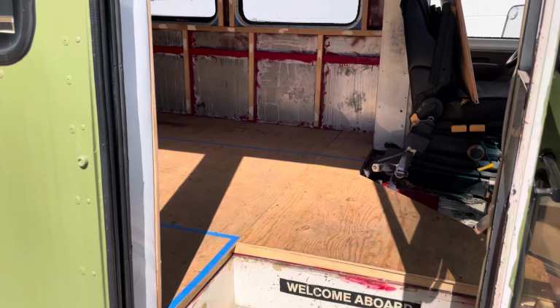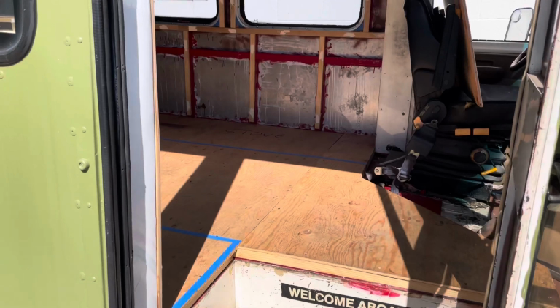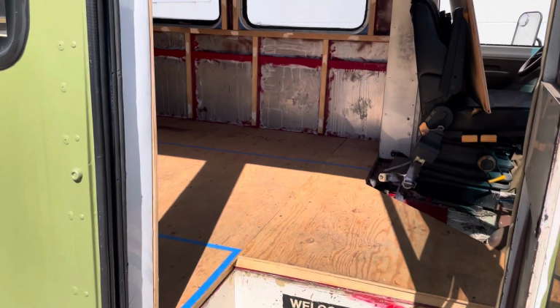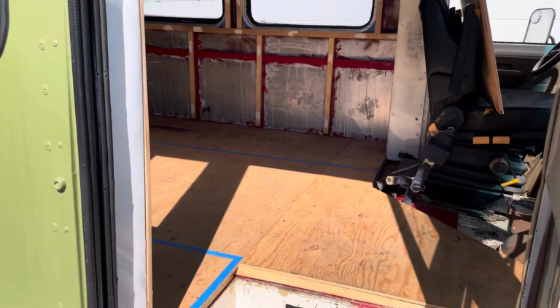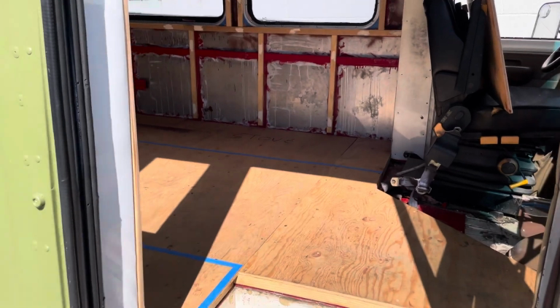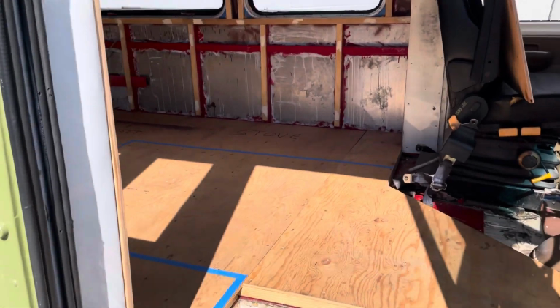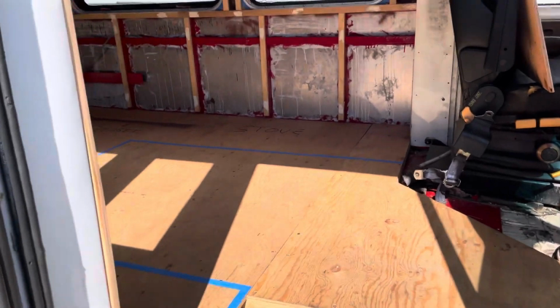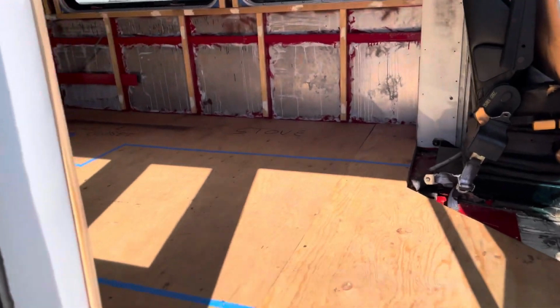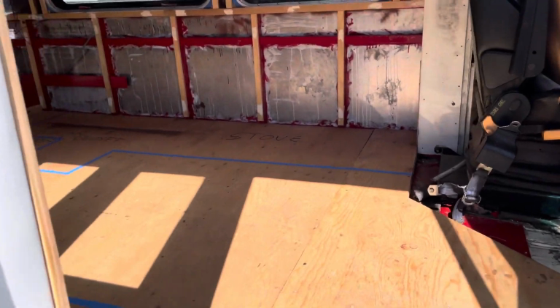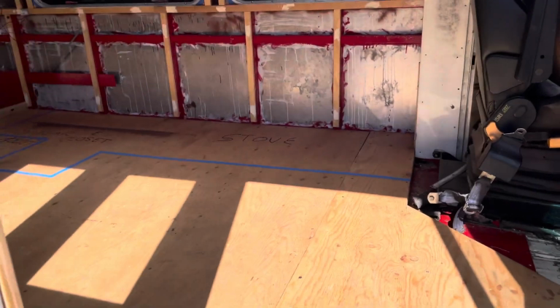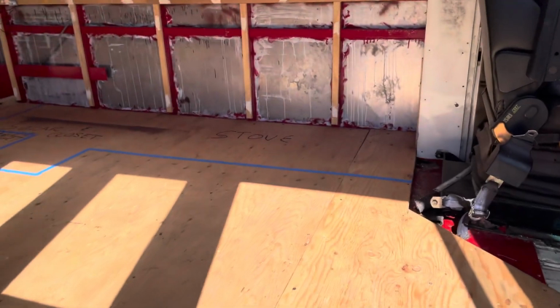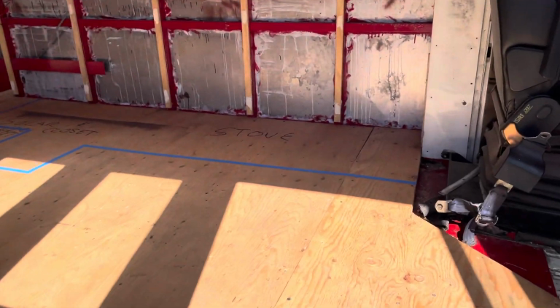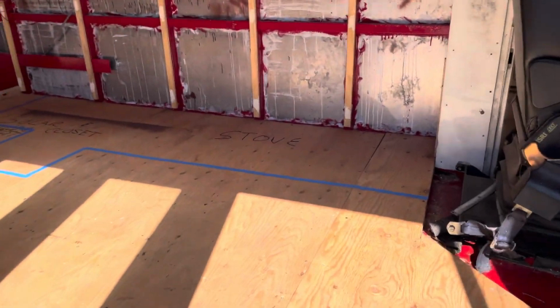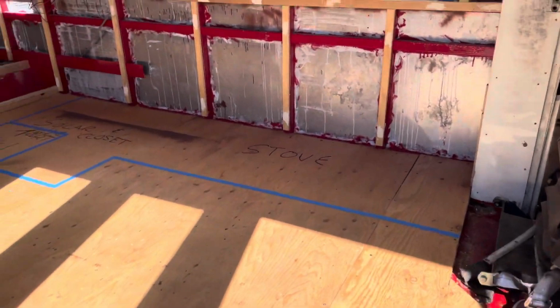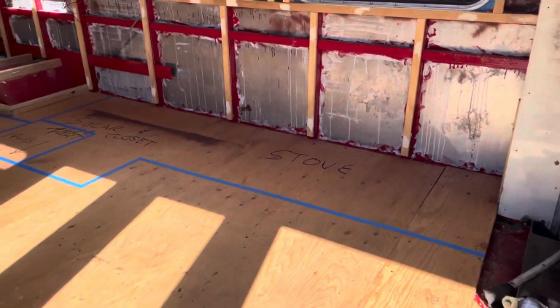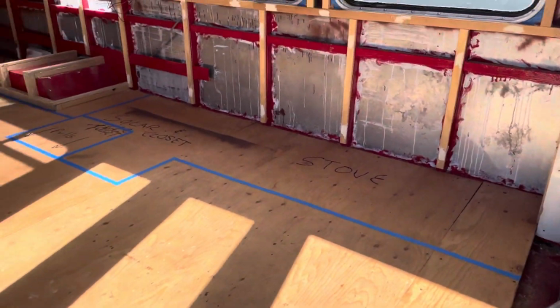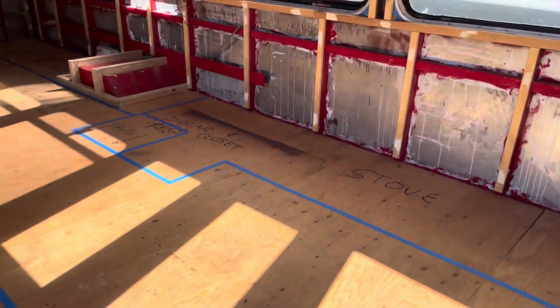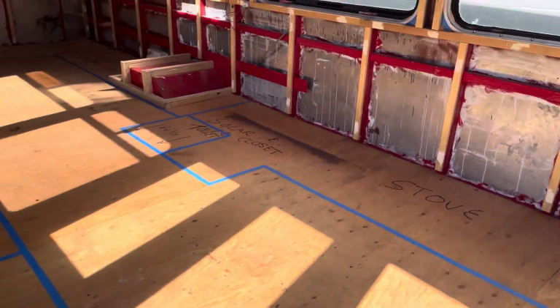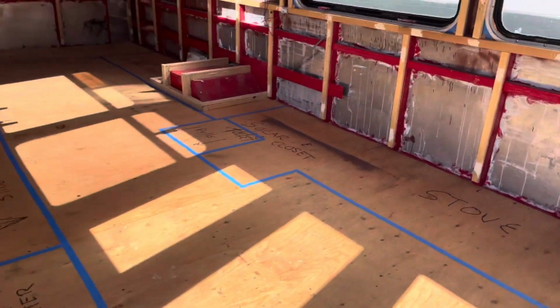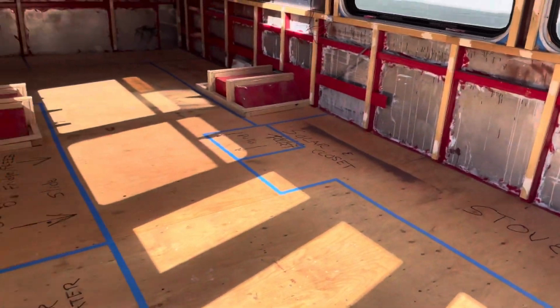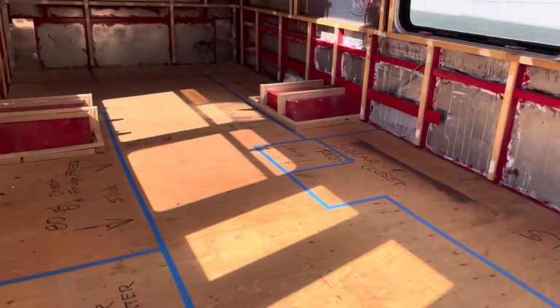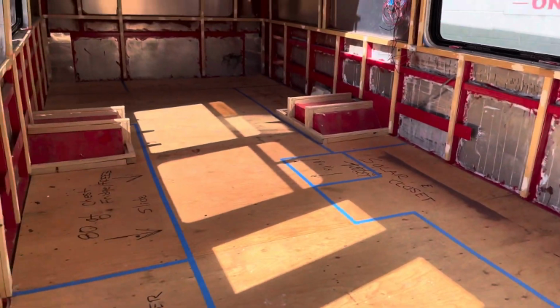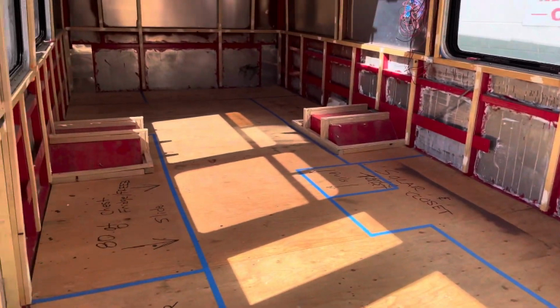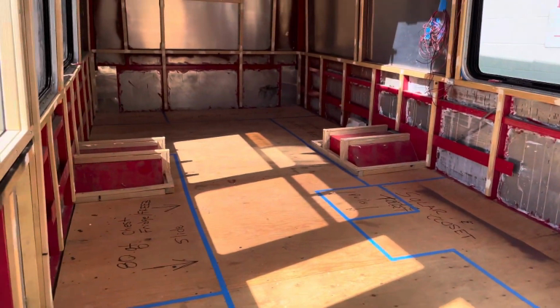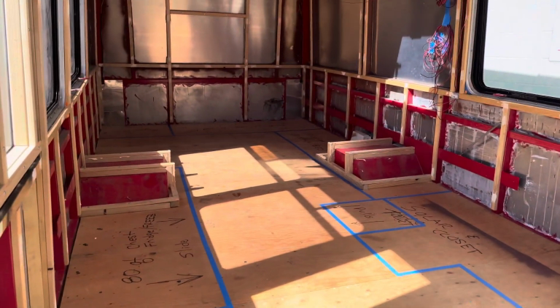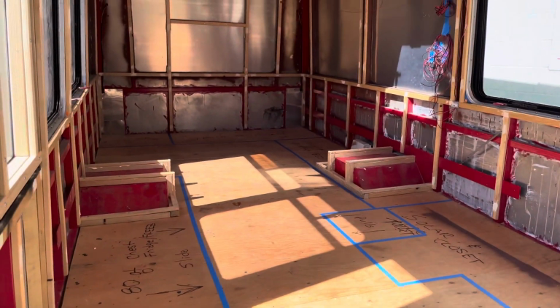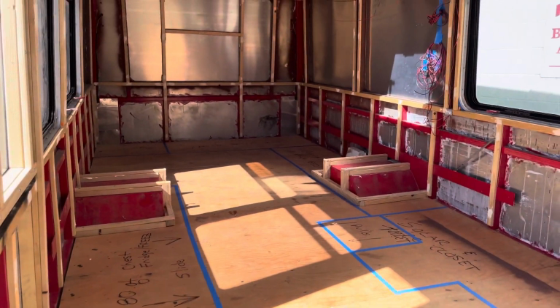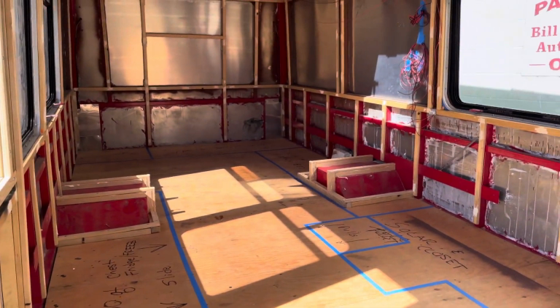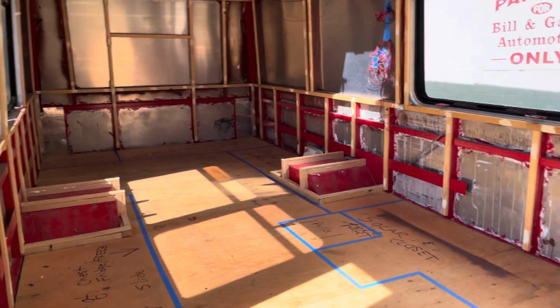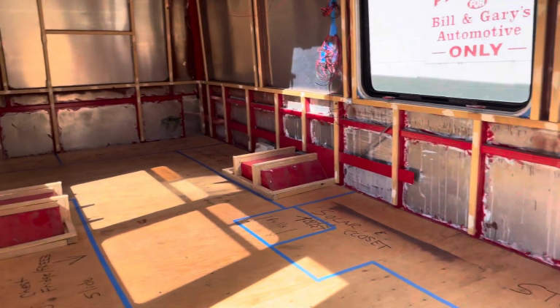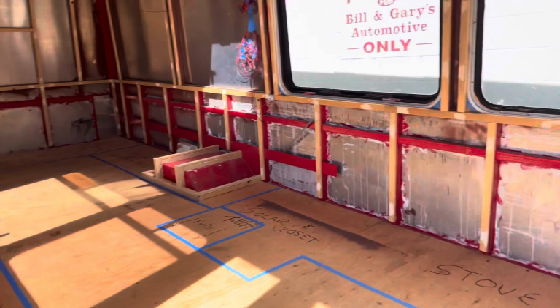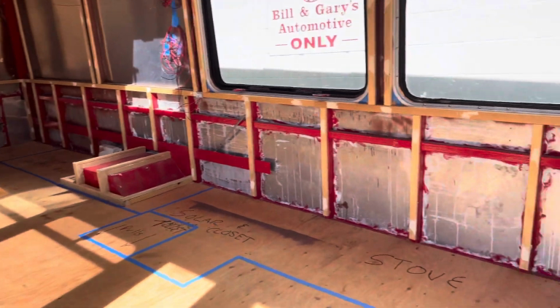I did something a little fun today, y'all. I did my floor plan taped it all out. So check it out.